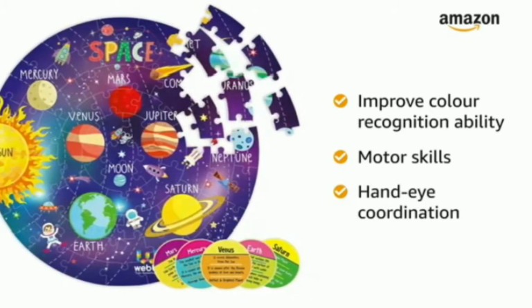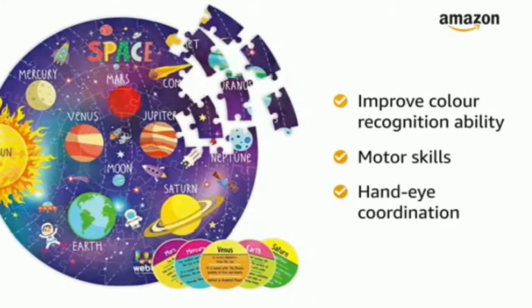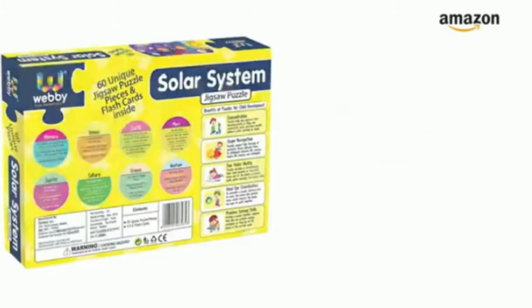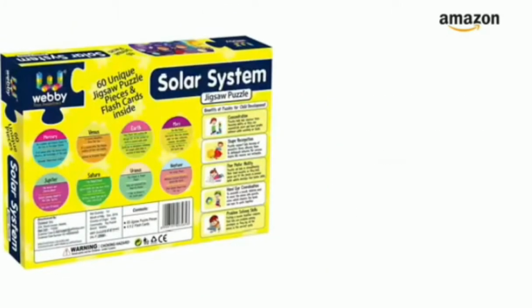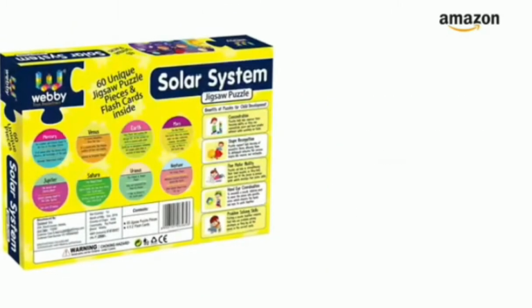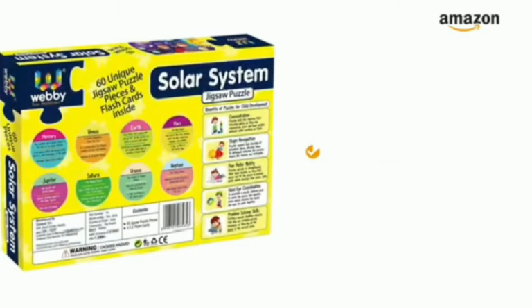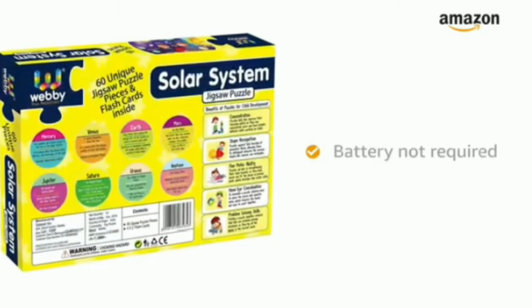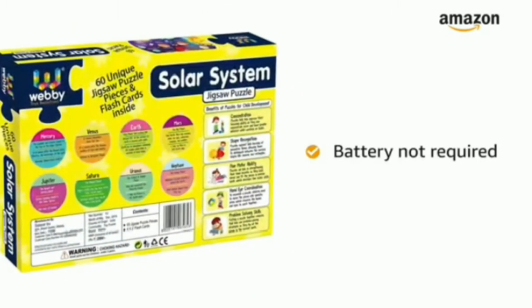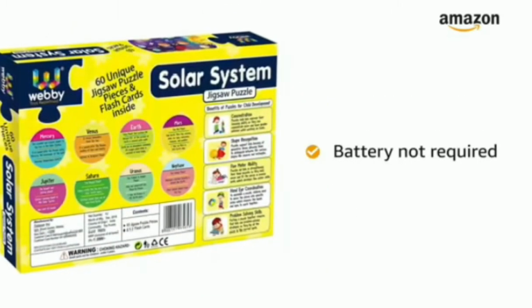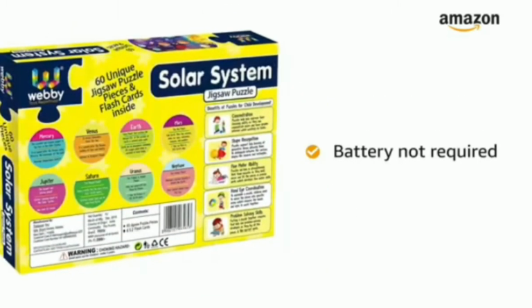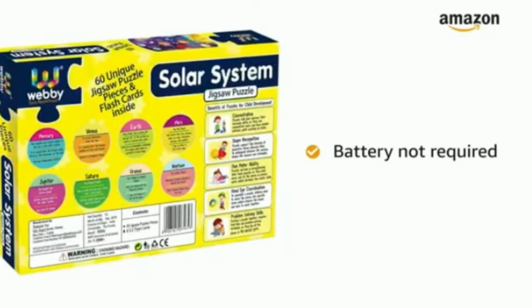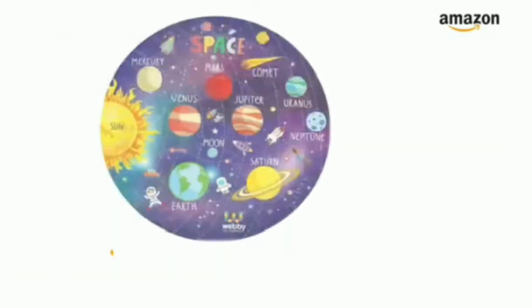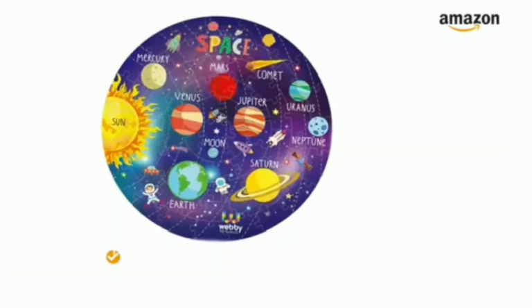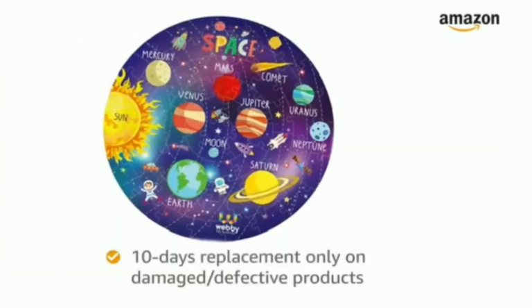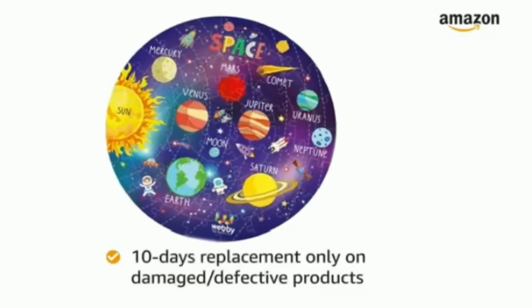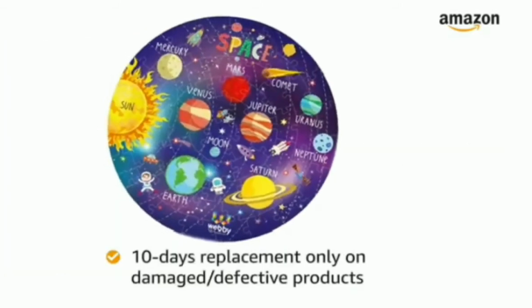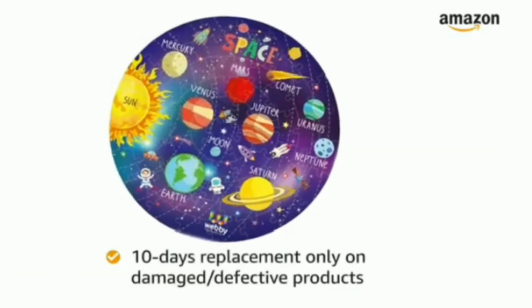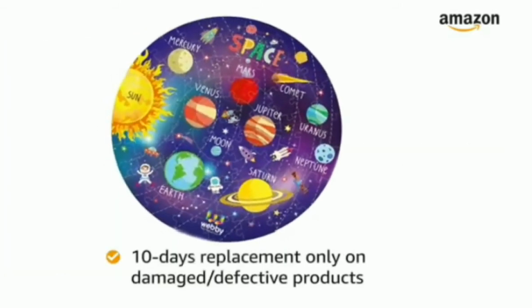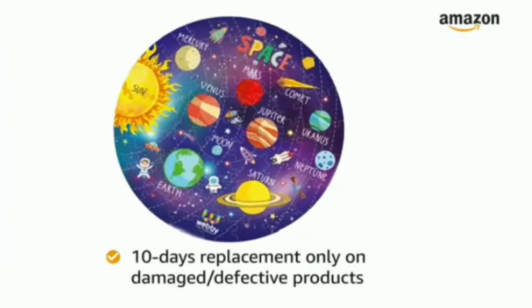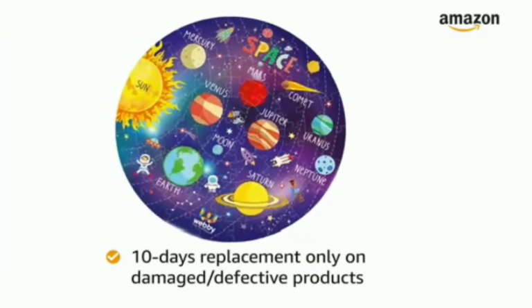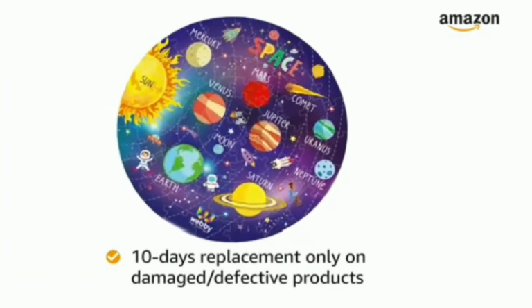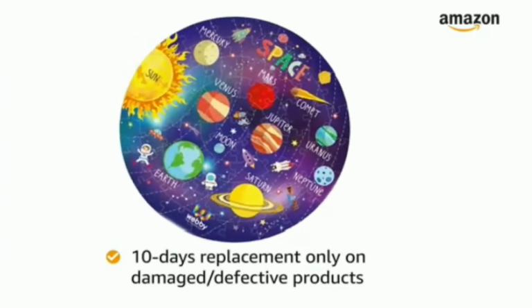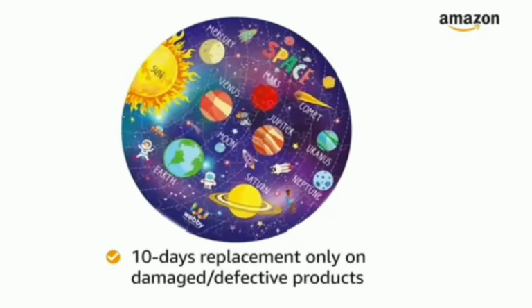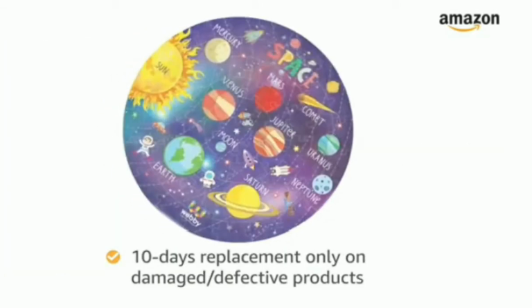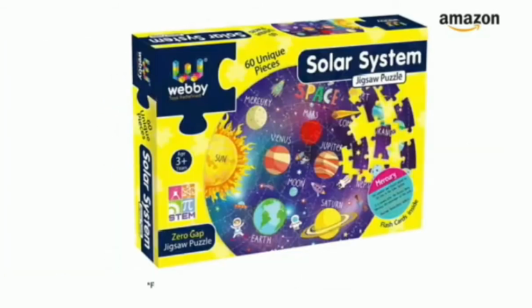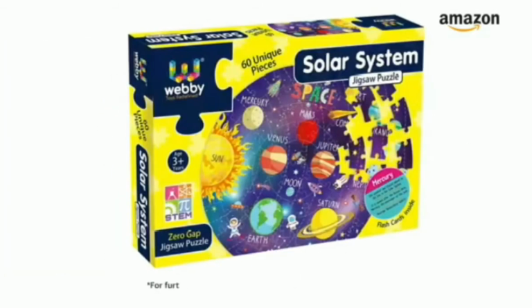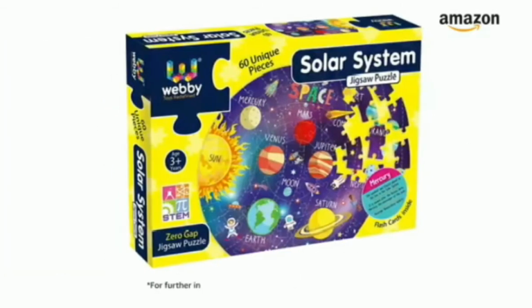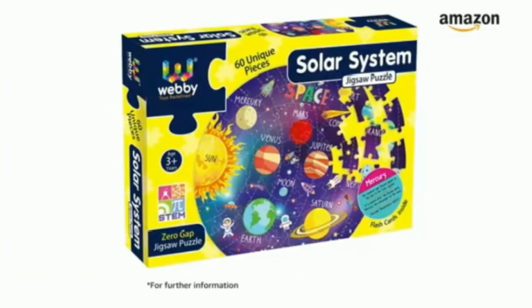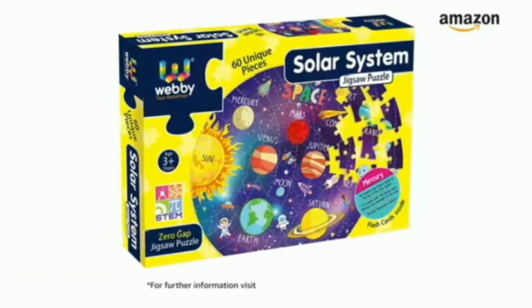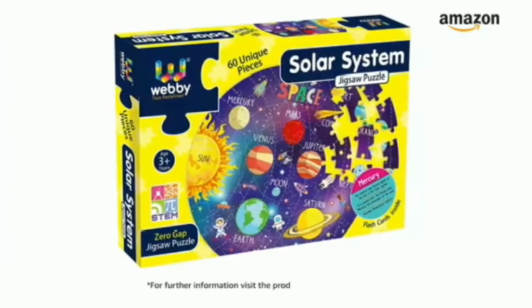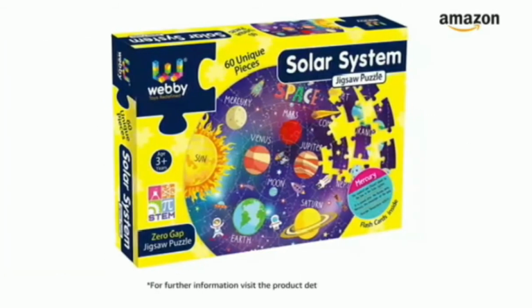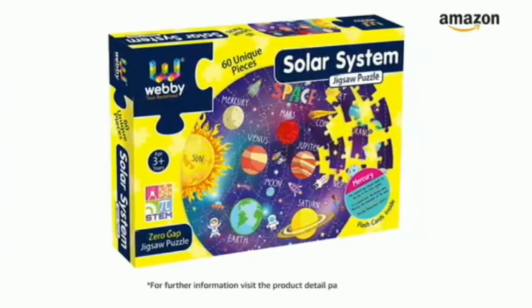The play toy does not require any battery. 10 days replacement policy only for damaged or defective product. For further information, visit the product detail page.